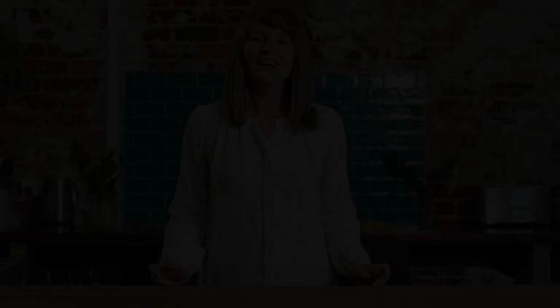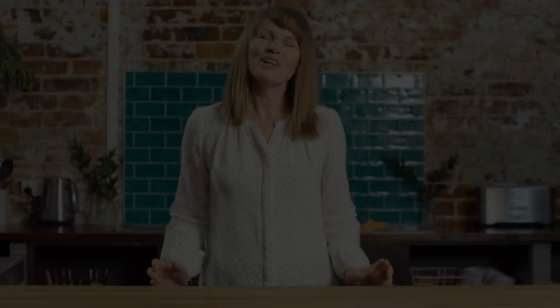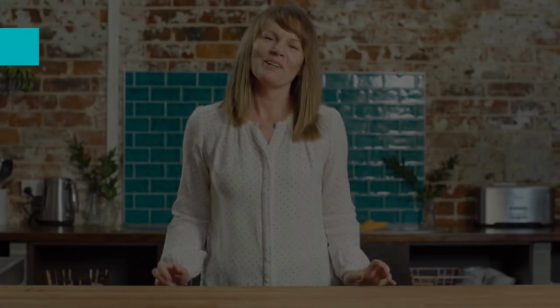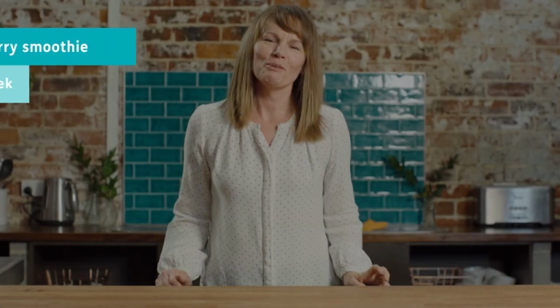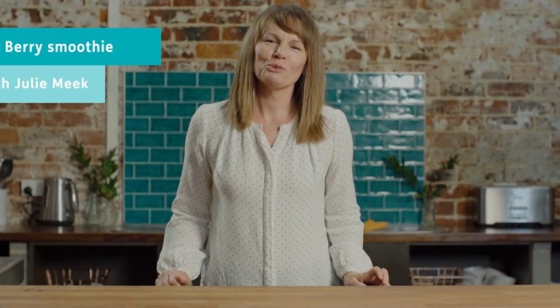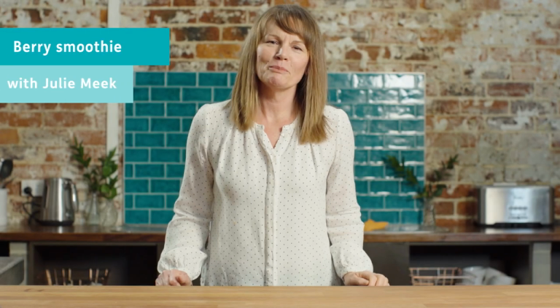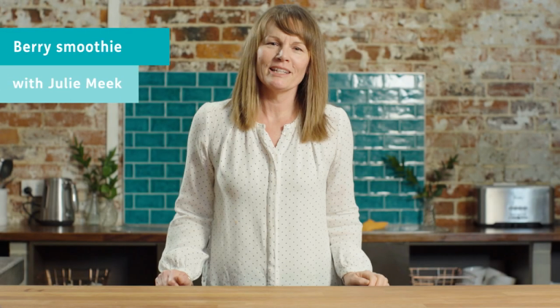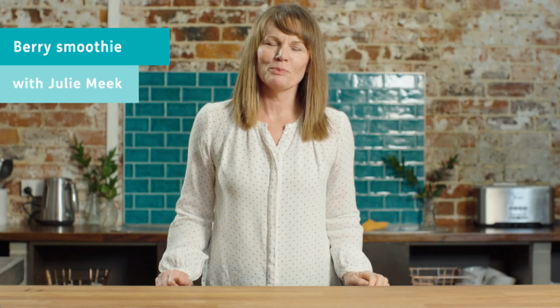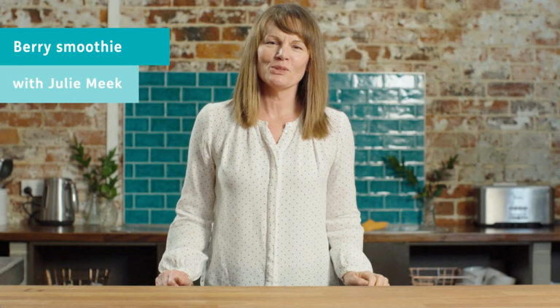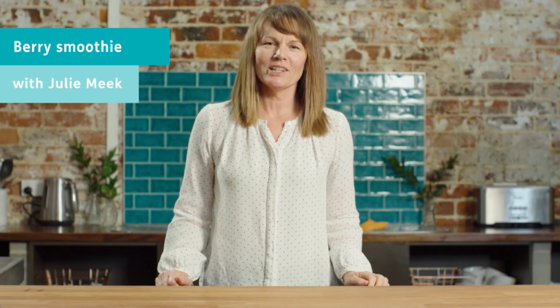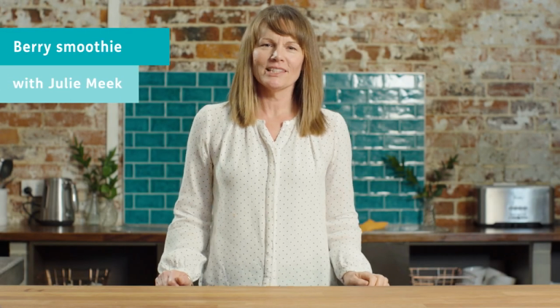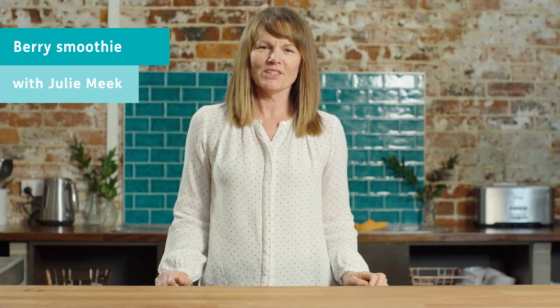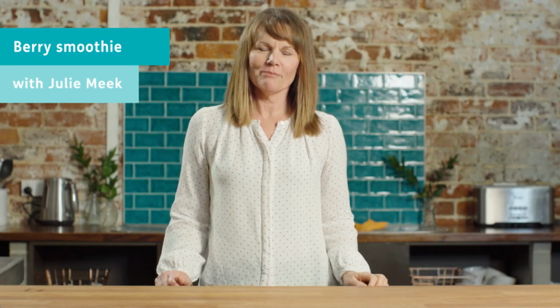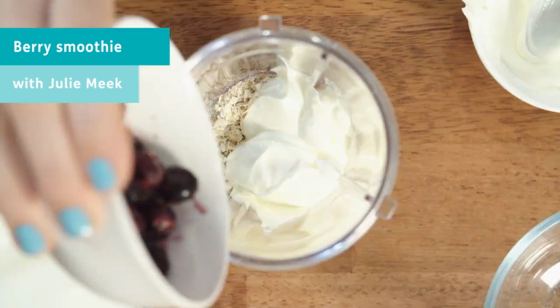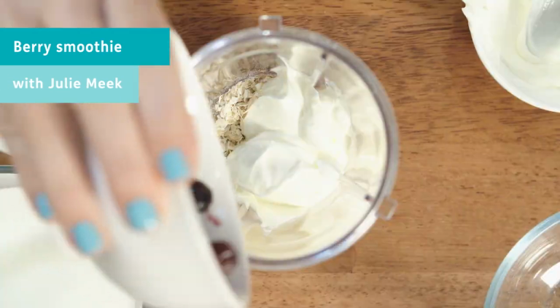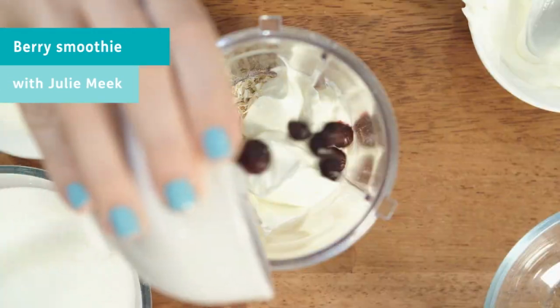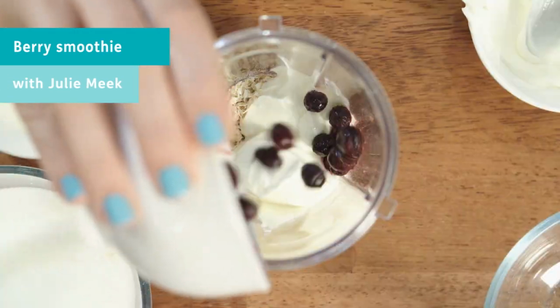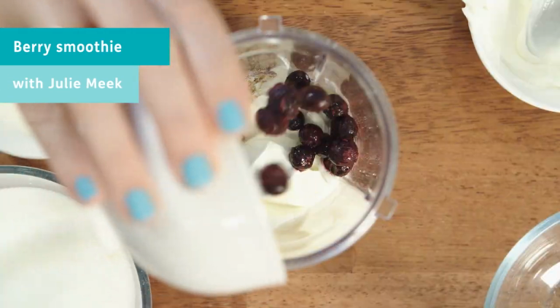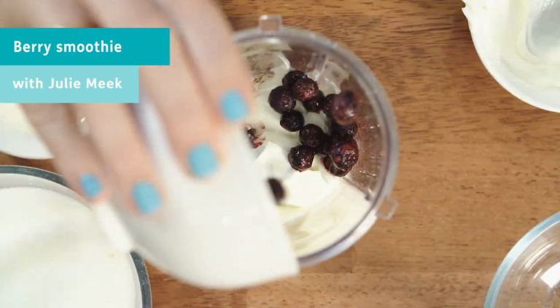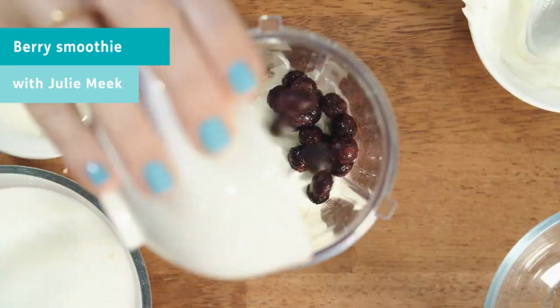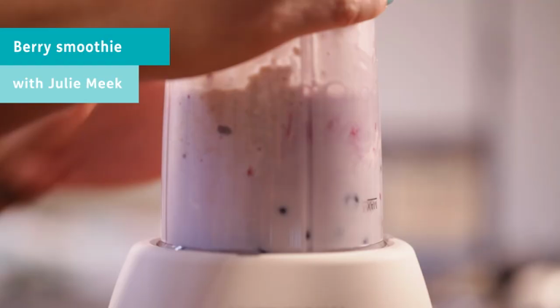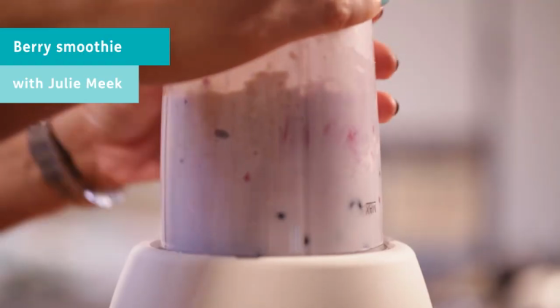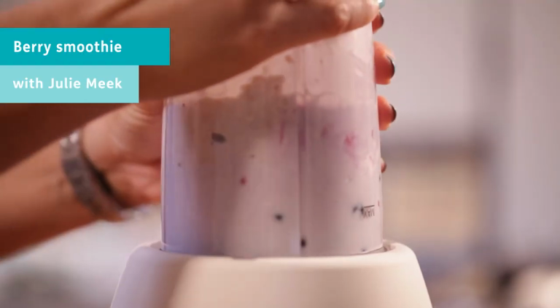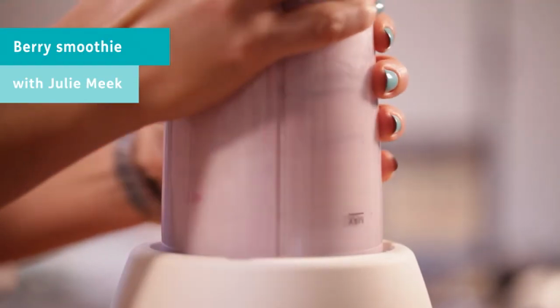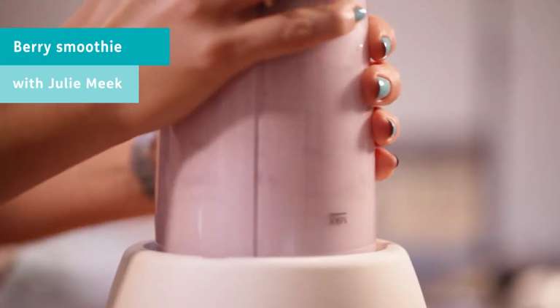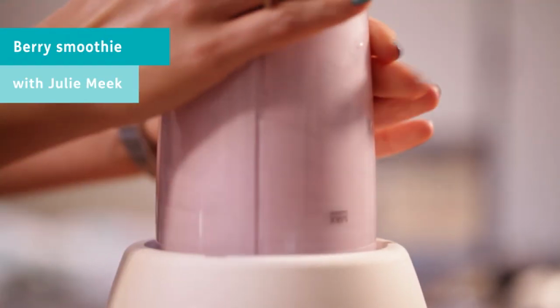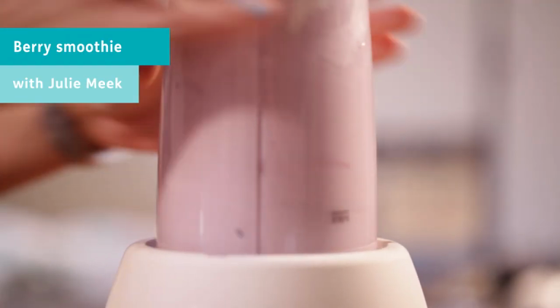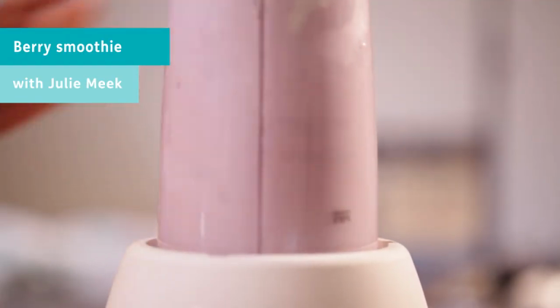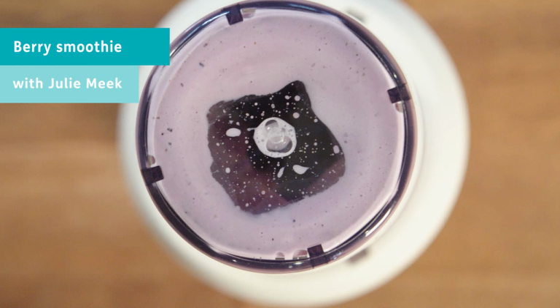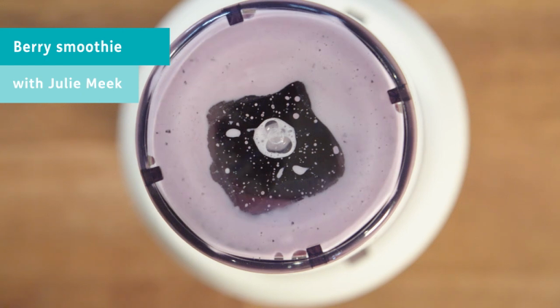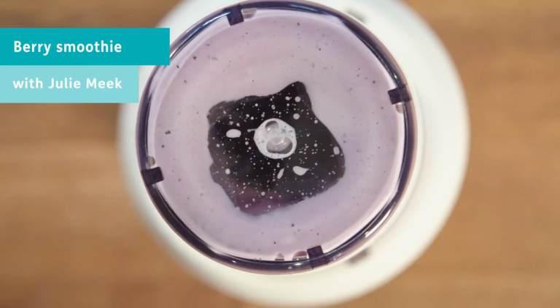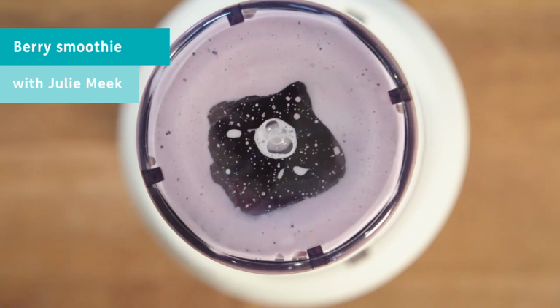Hello, I'm Julie Meek, sports dietitian. Today we are going to make a berry smoothie.